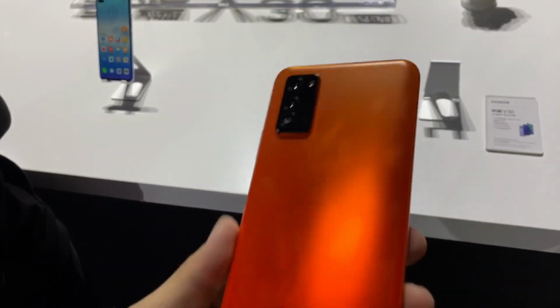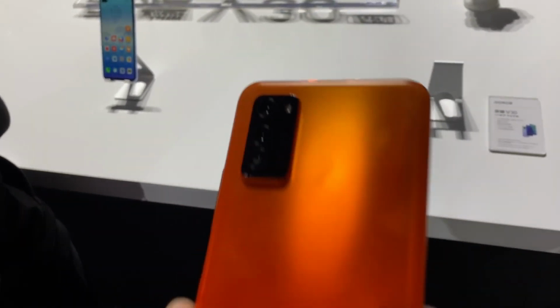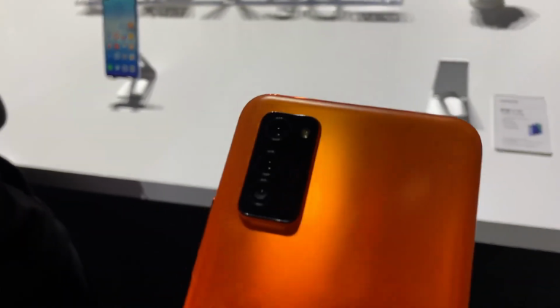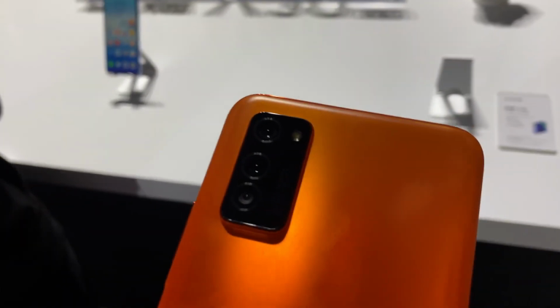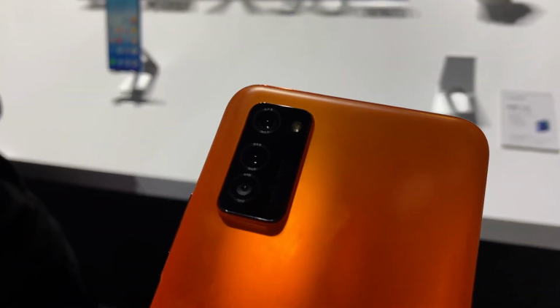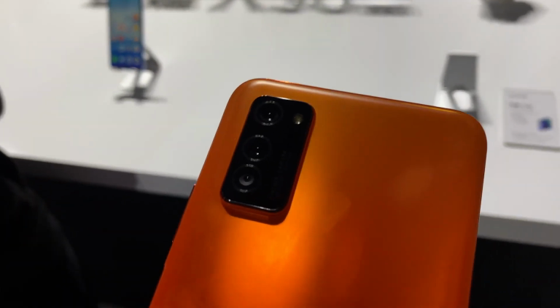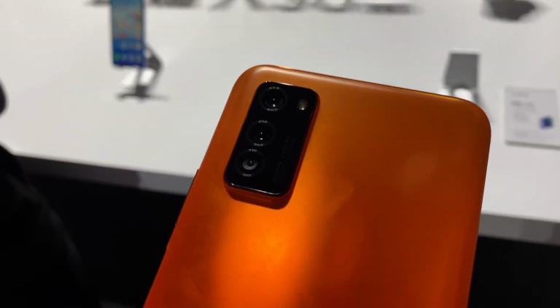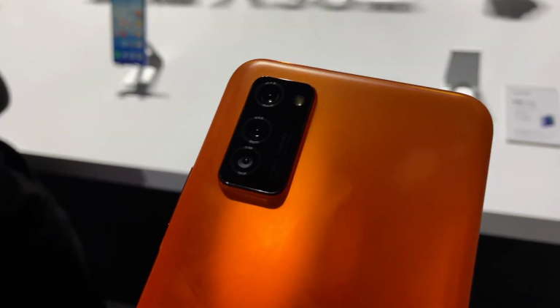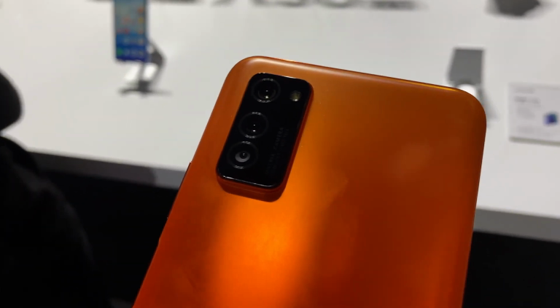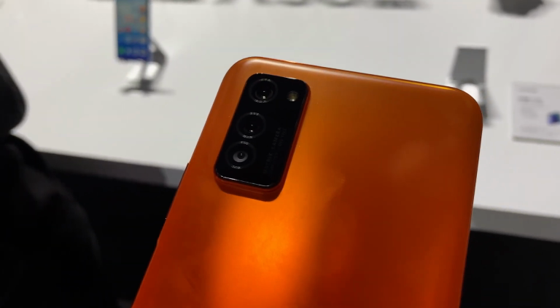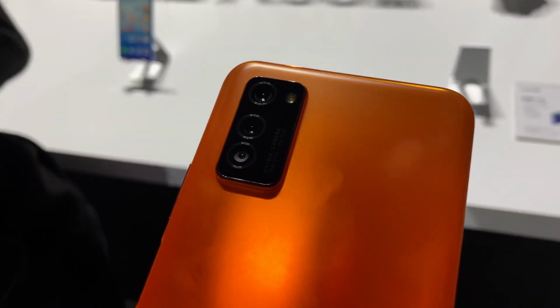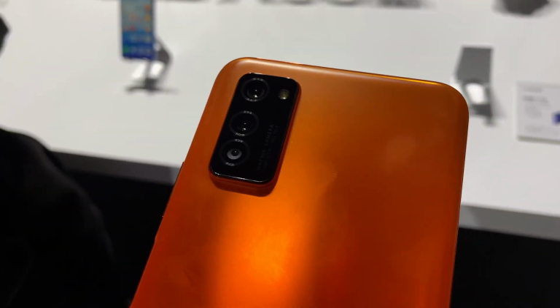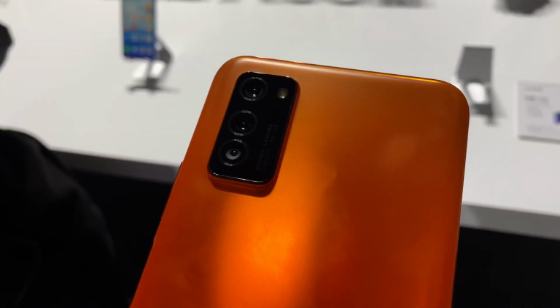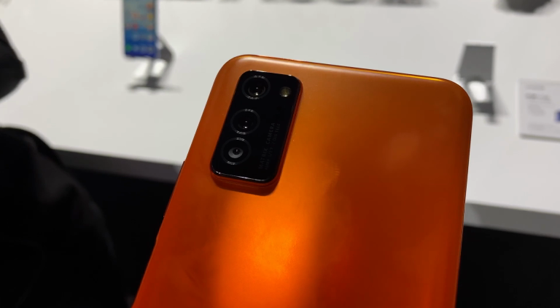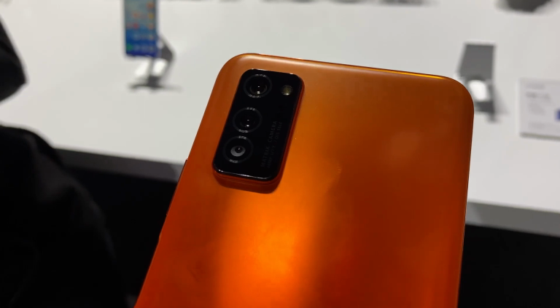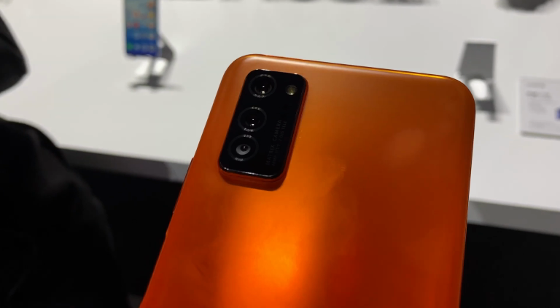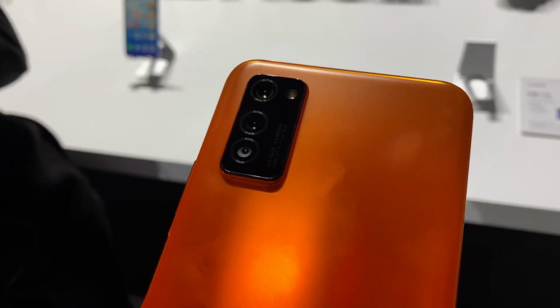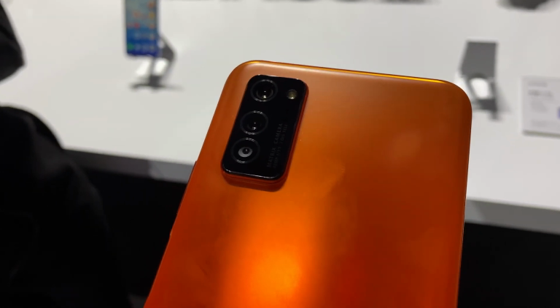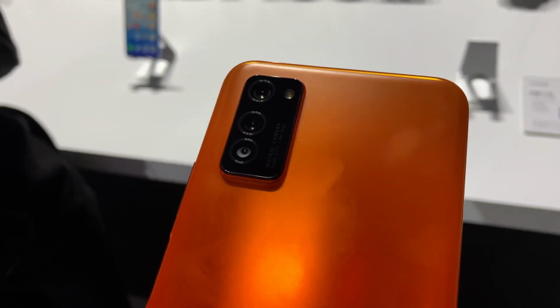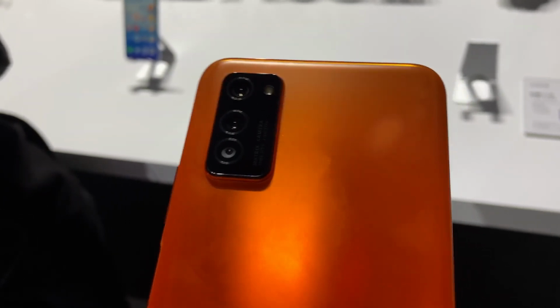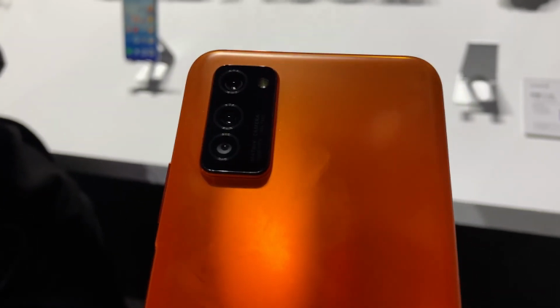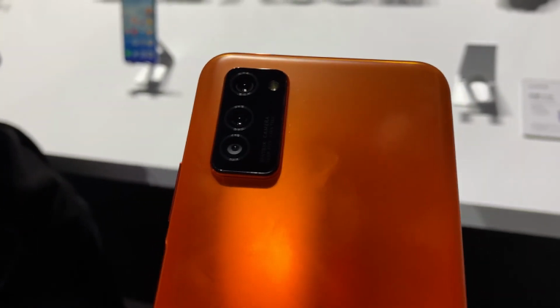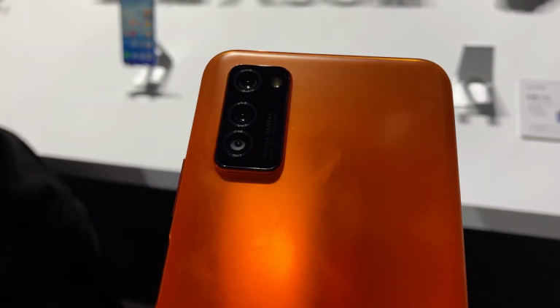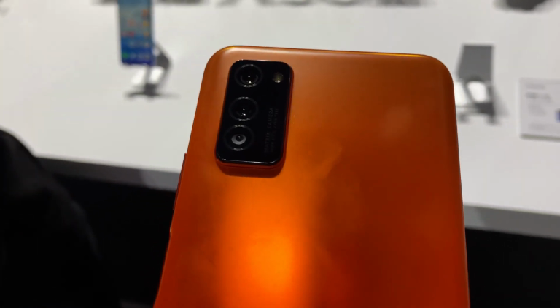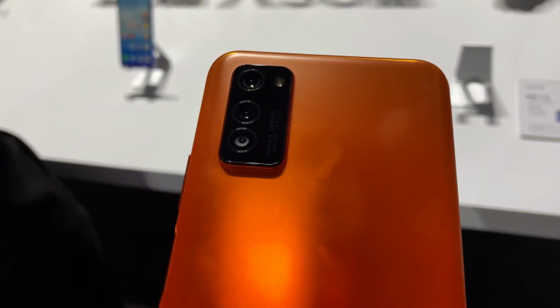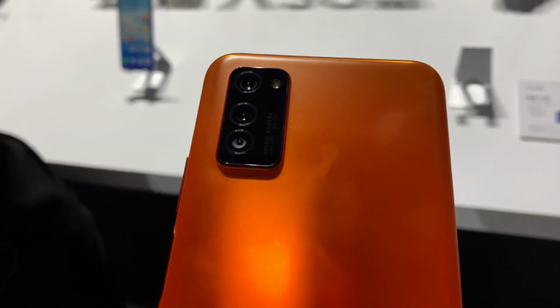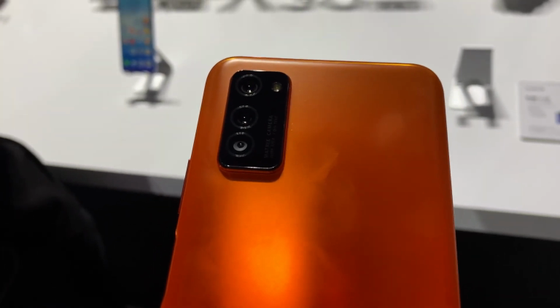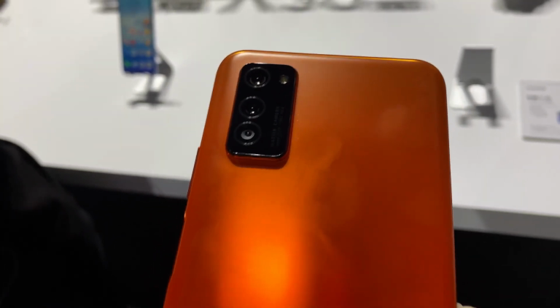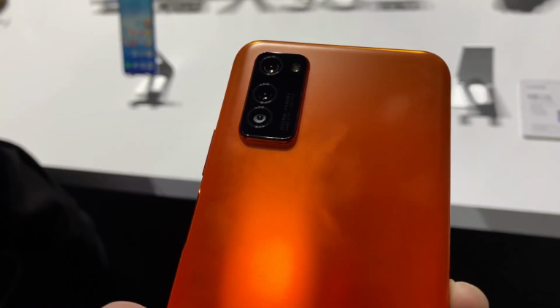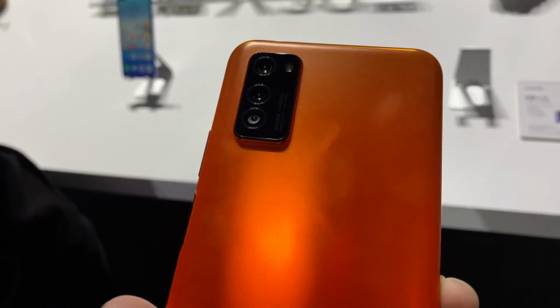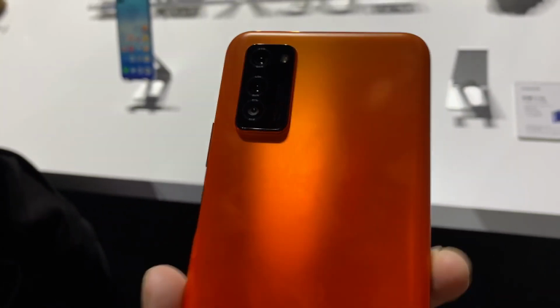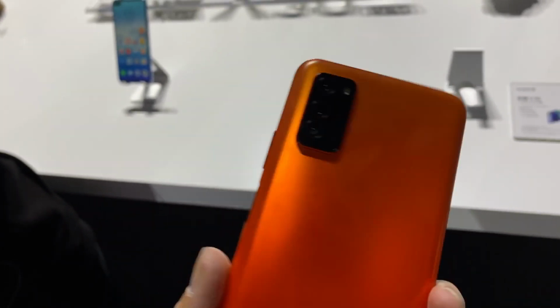The secondary camera is a 12 megapixel wide-angle camera, and then there's an 8 megapixel telephoto camera.